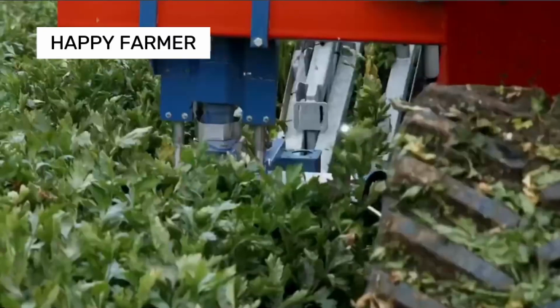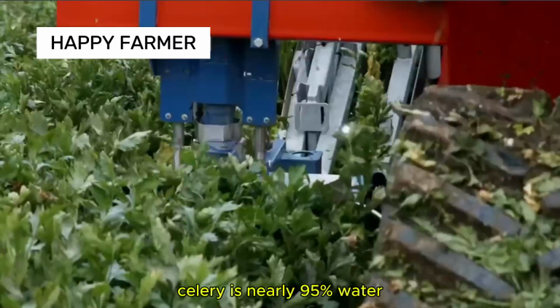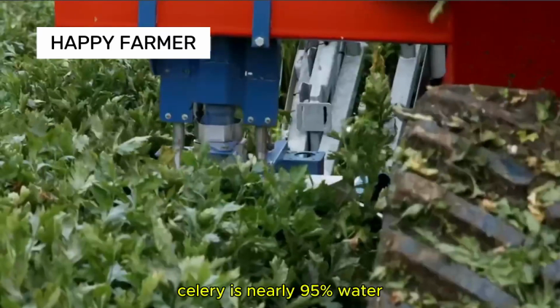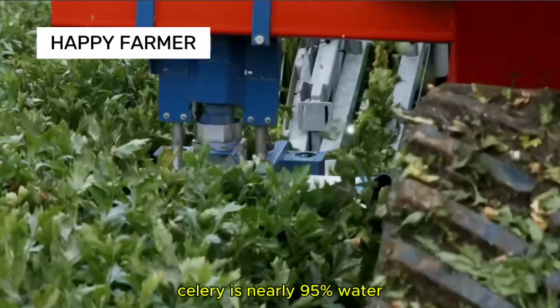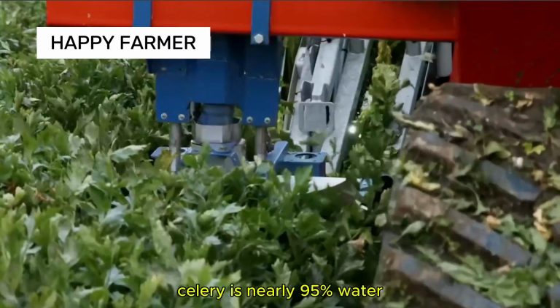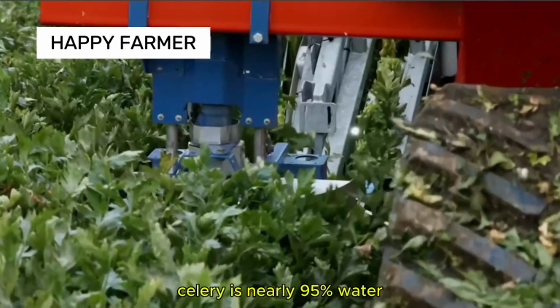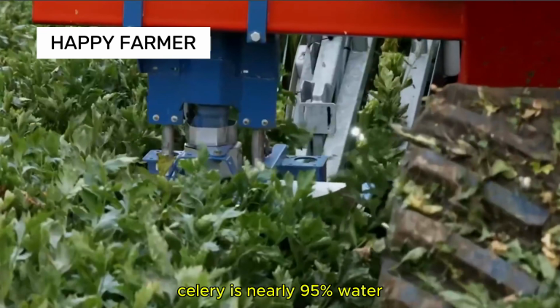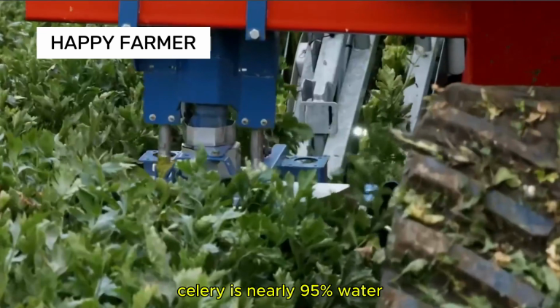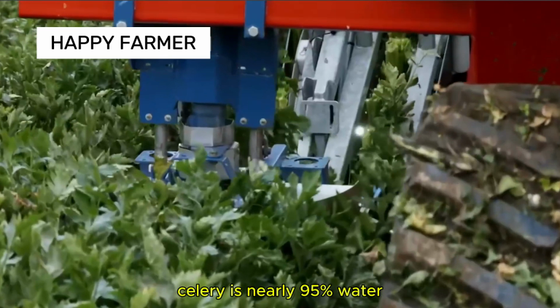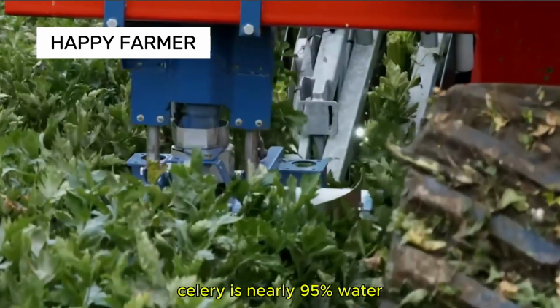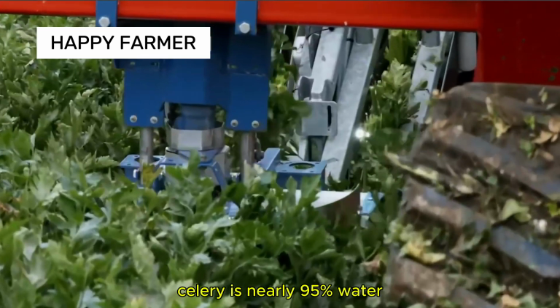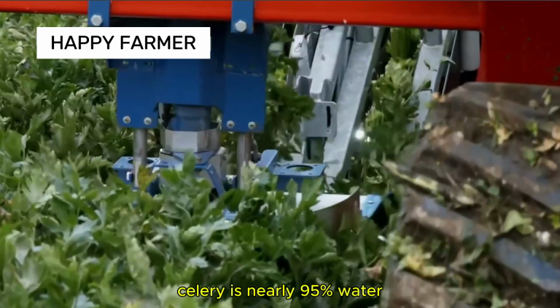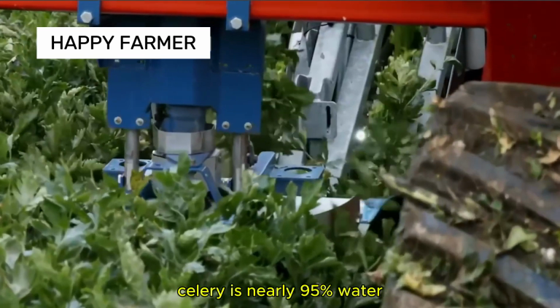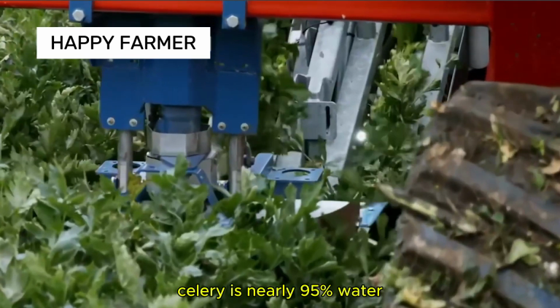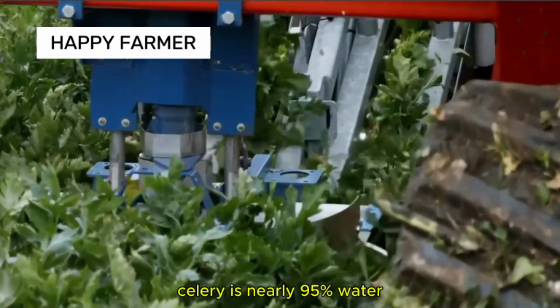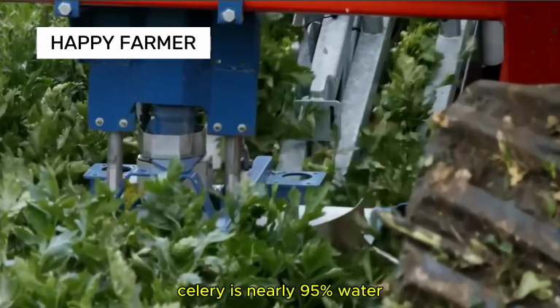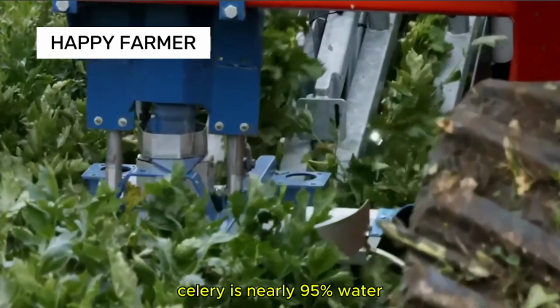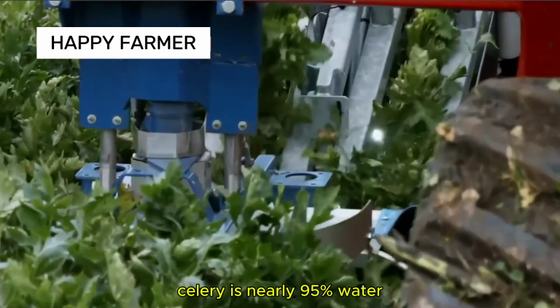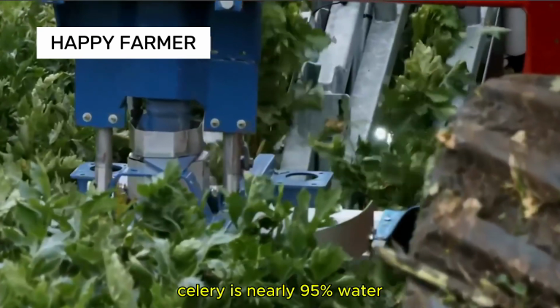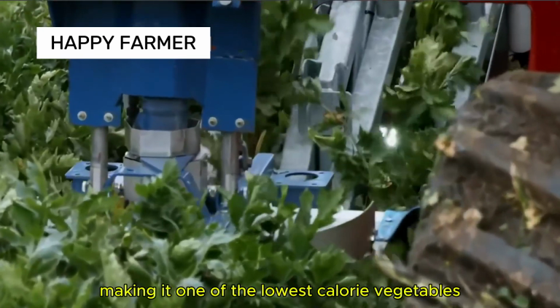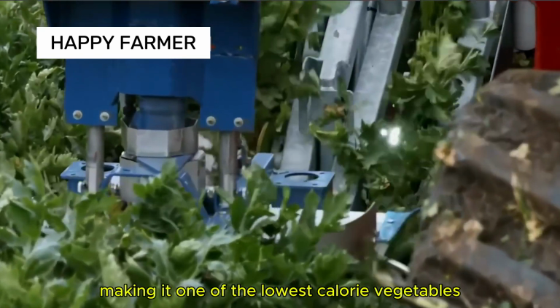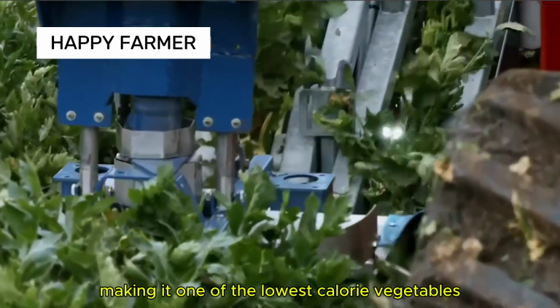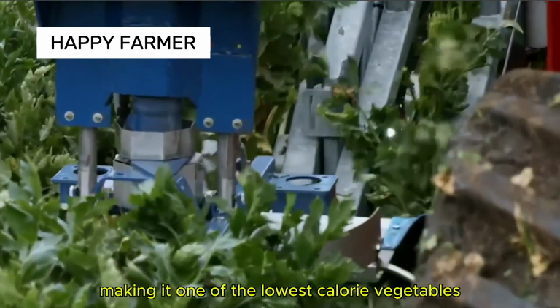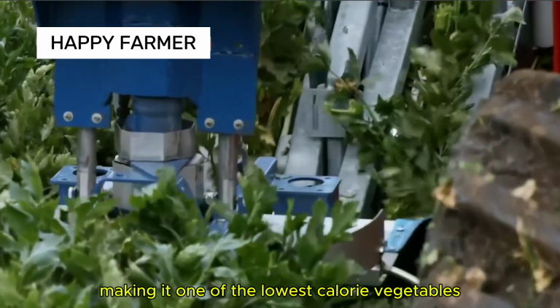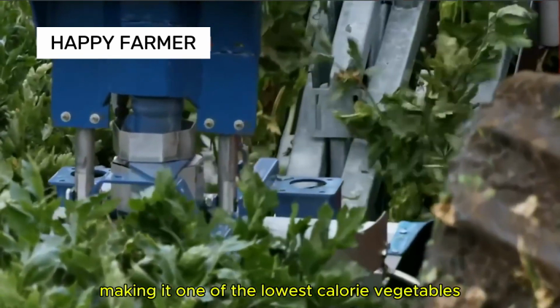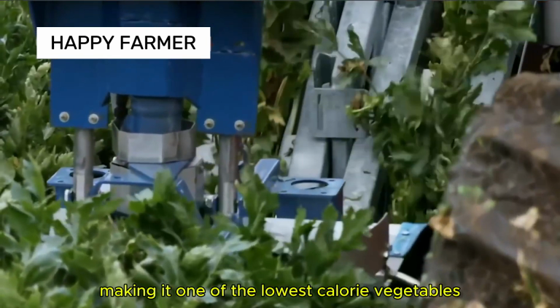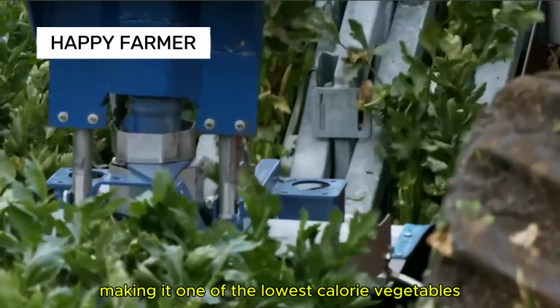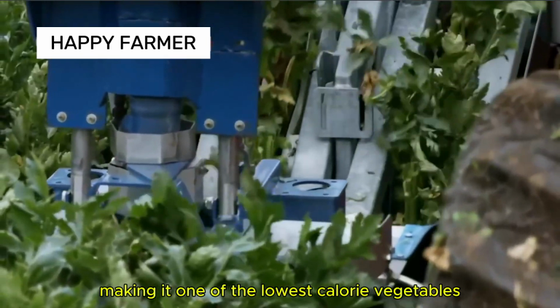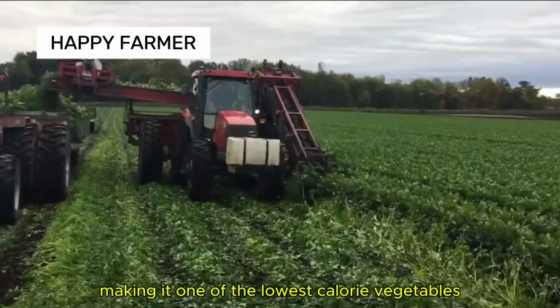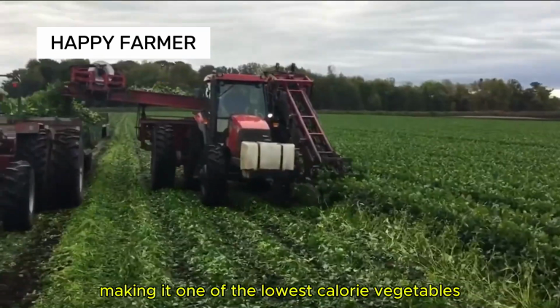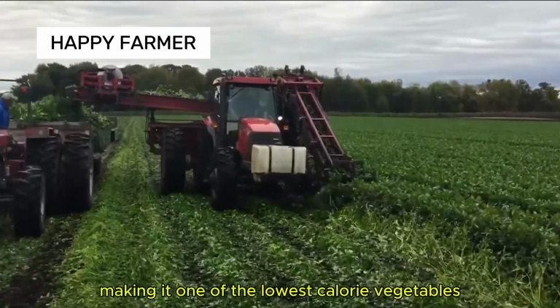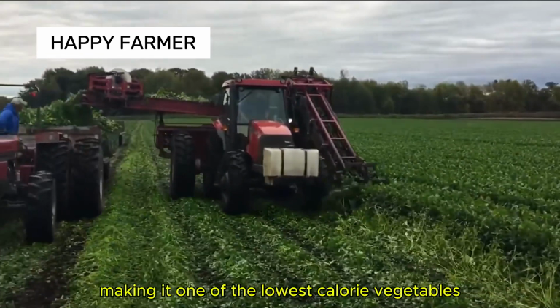Celery is nearly 95% water, making it one of the lowest-calorie vegetables.